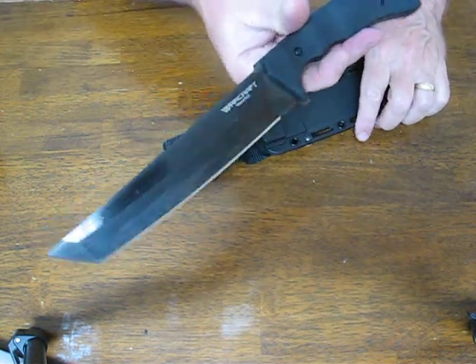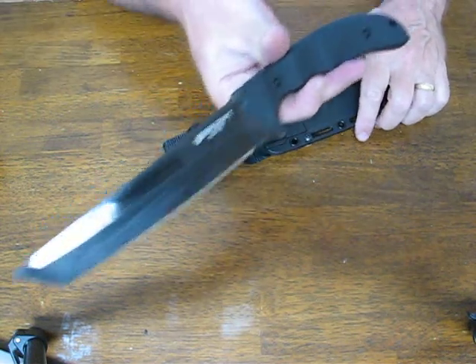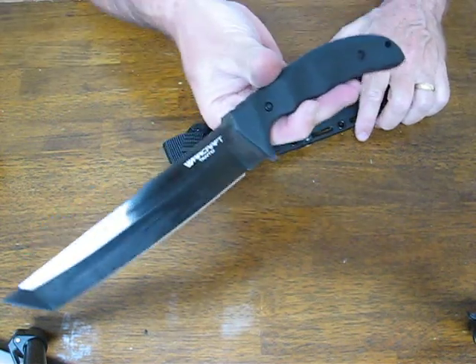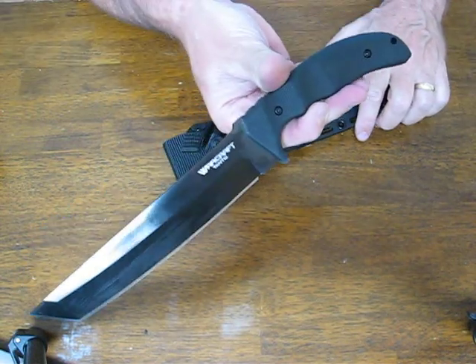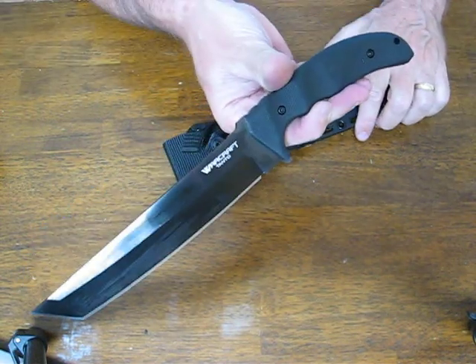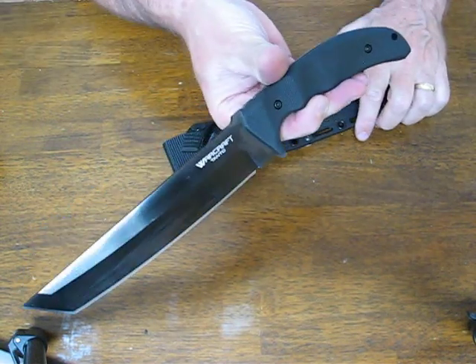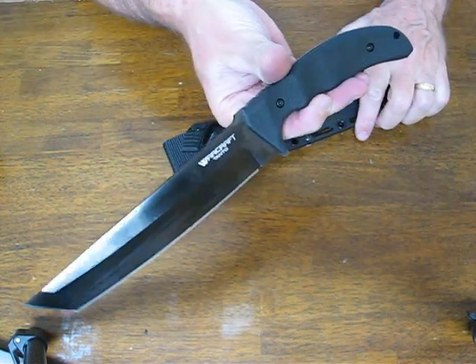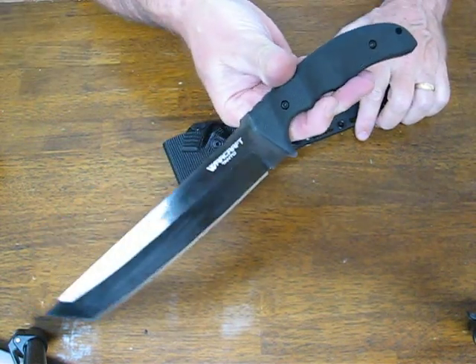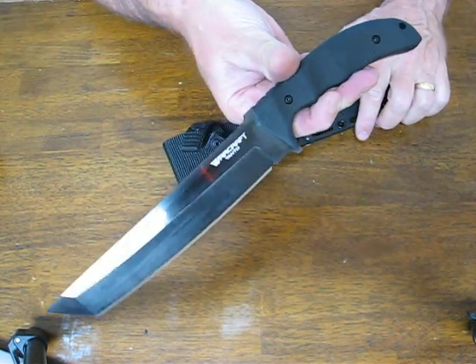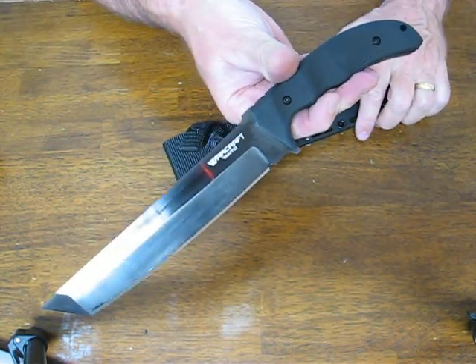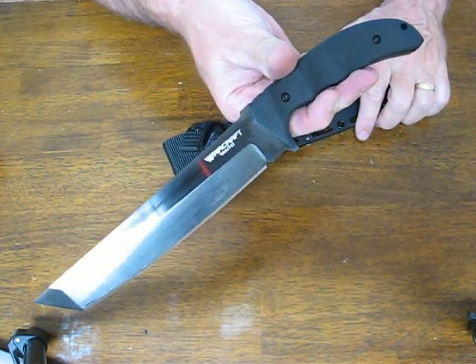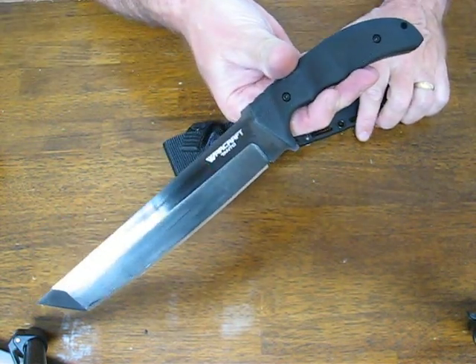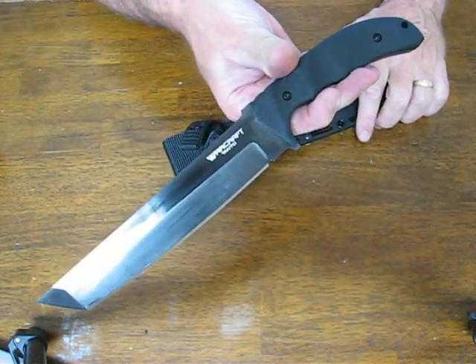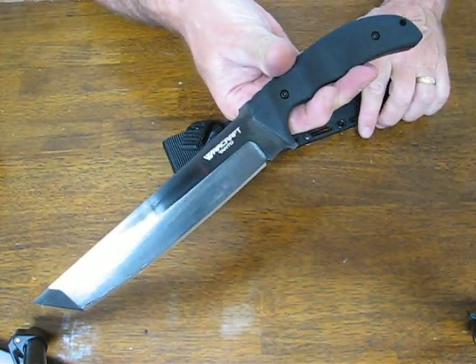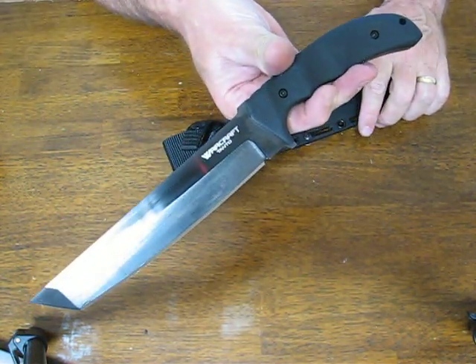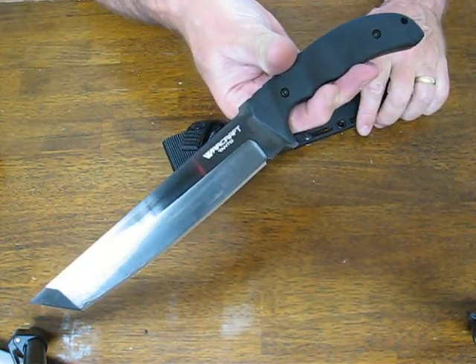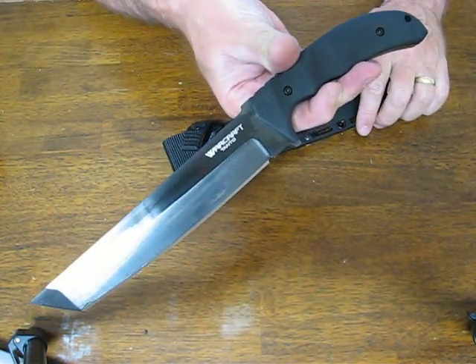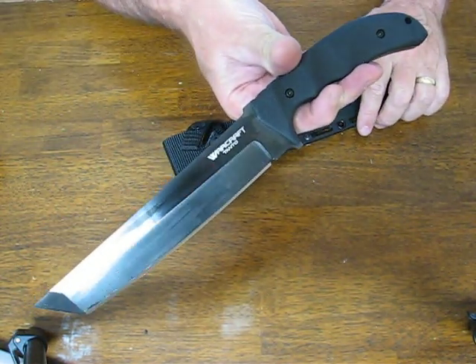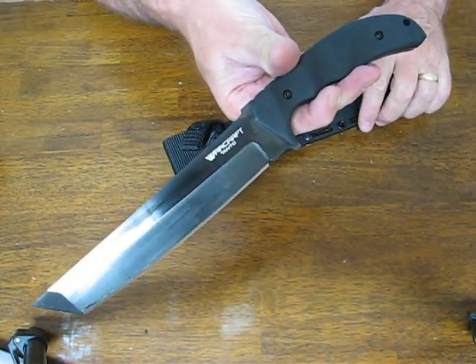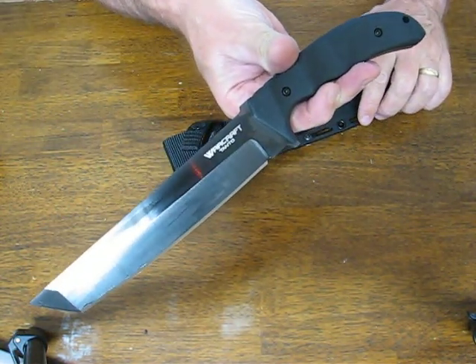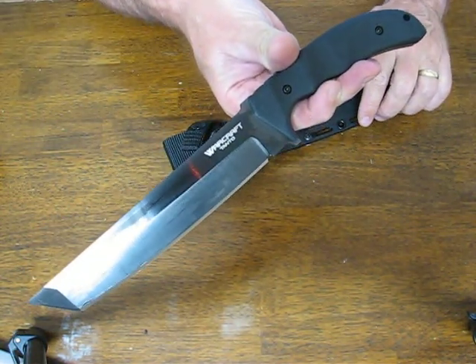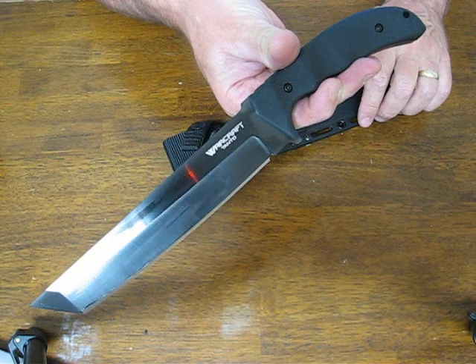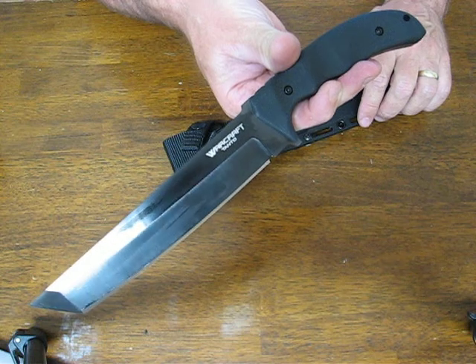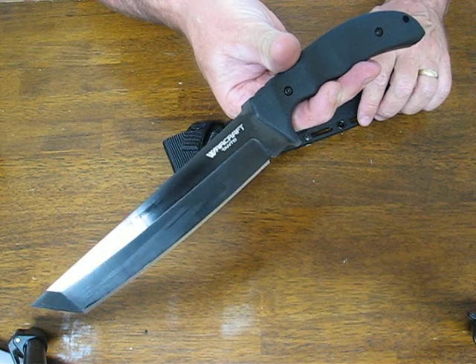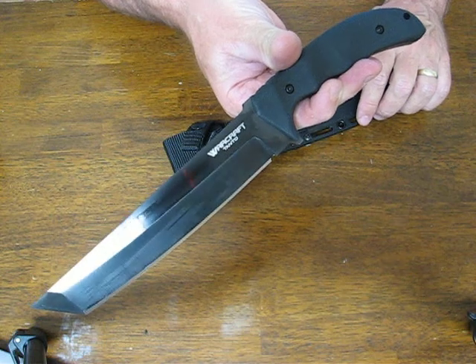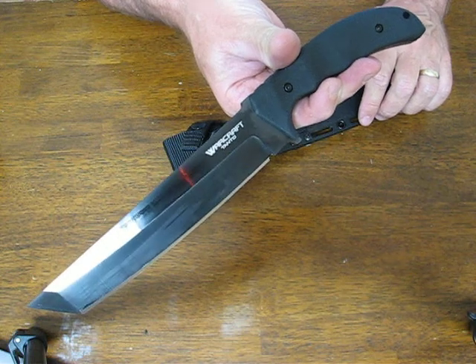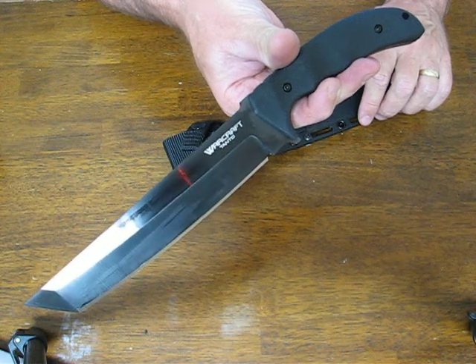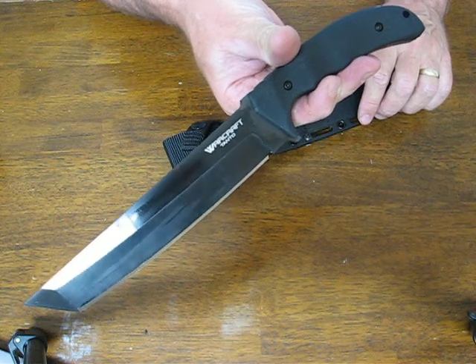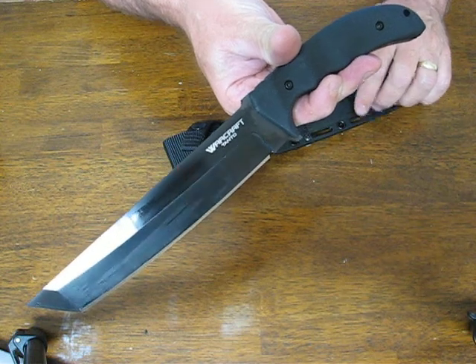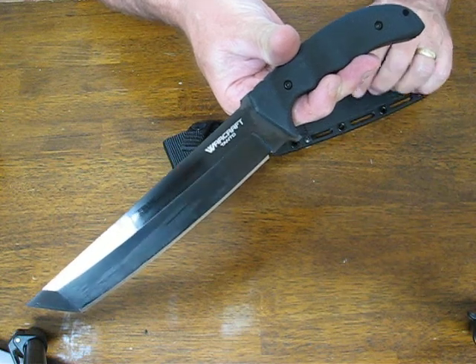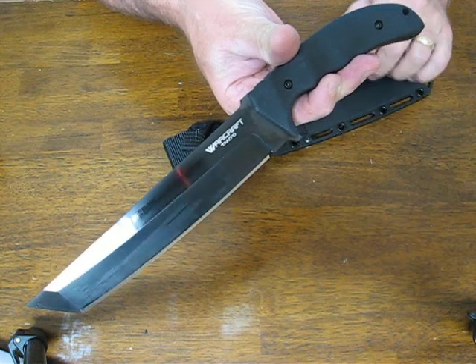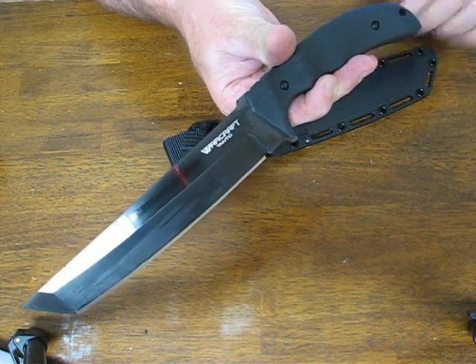Buy it now on ossobronleyknives.com. Thank you for watching and please subscribe to our channel.